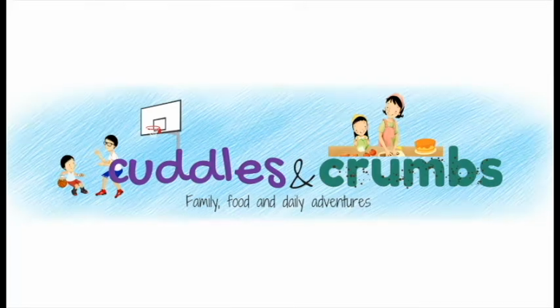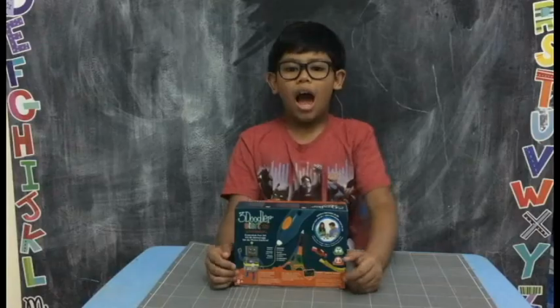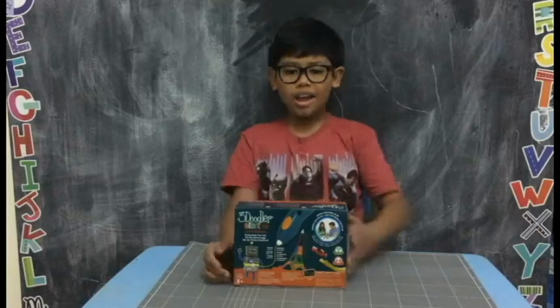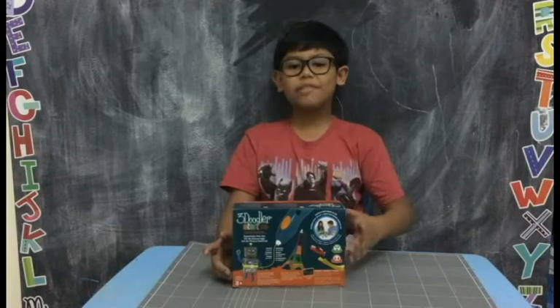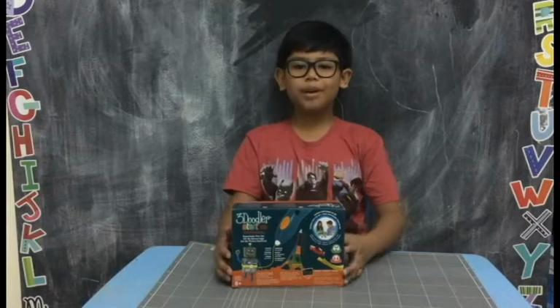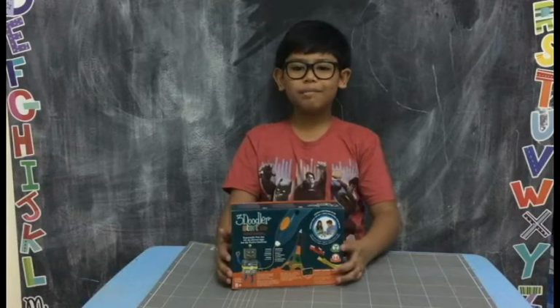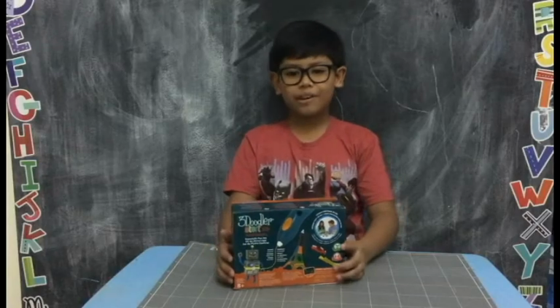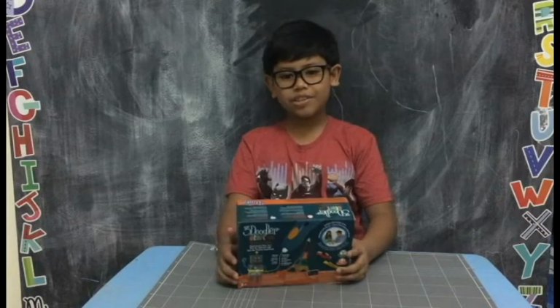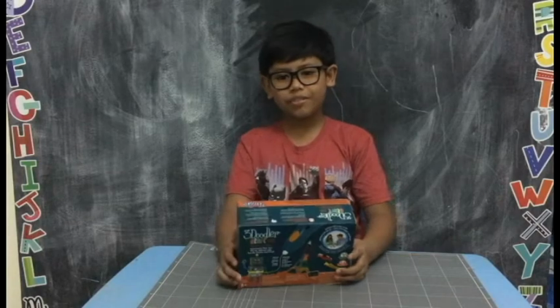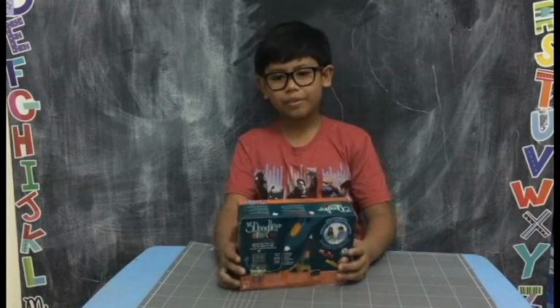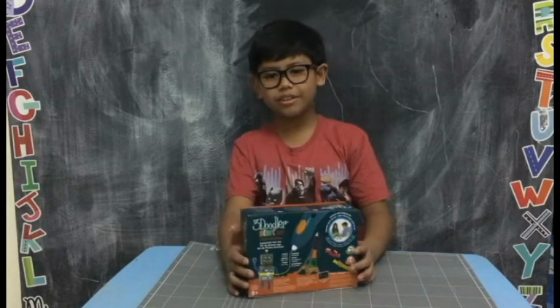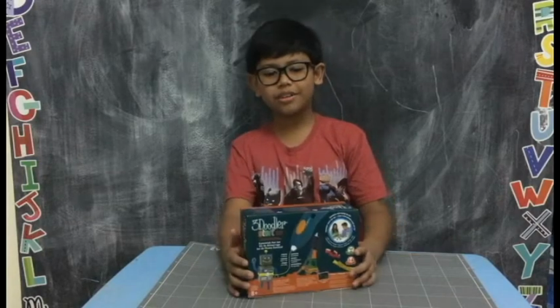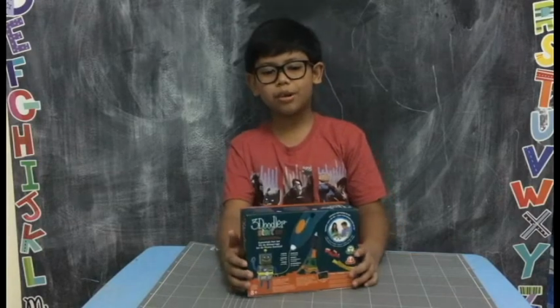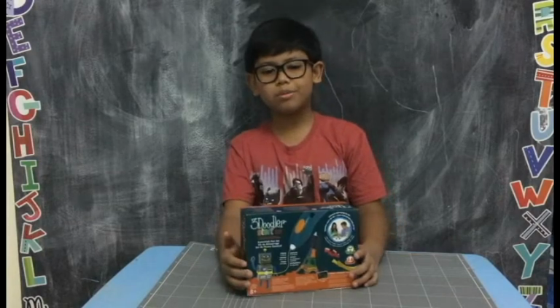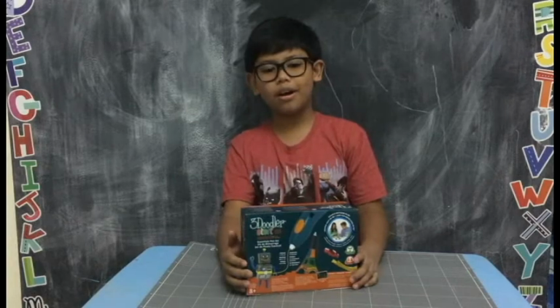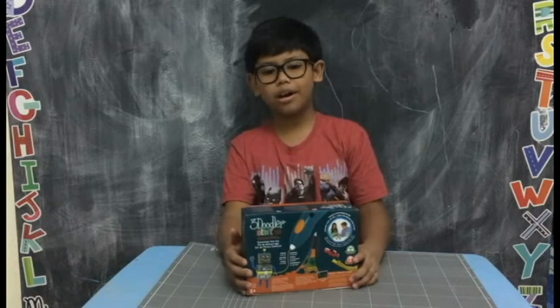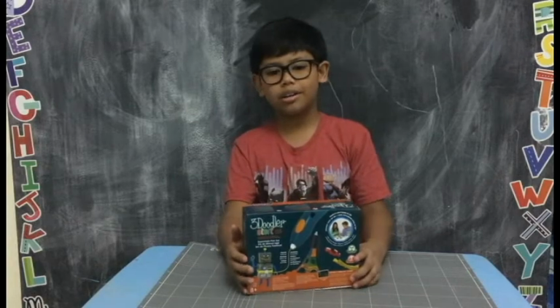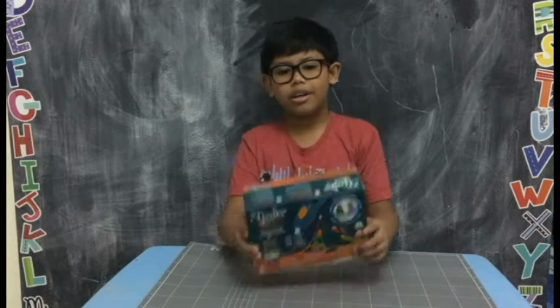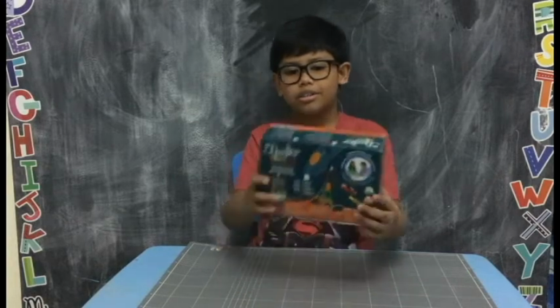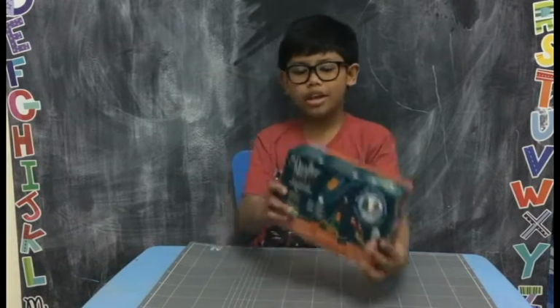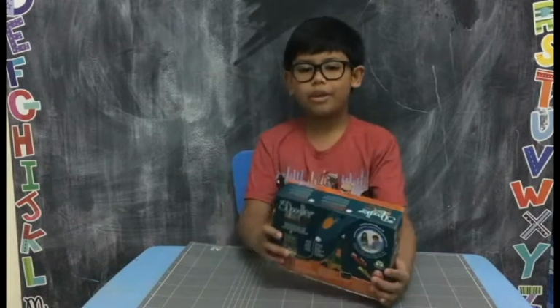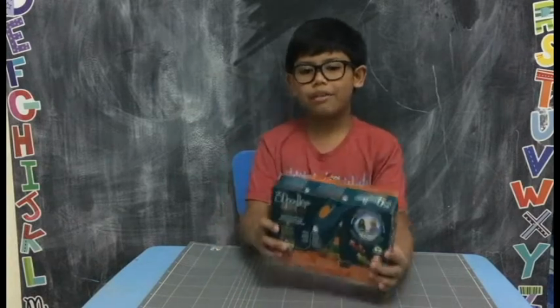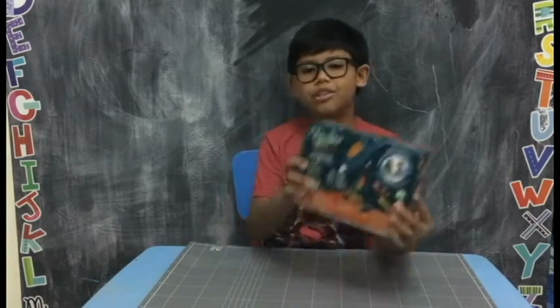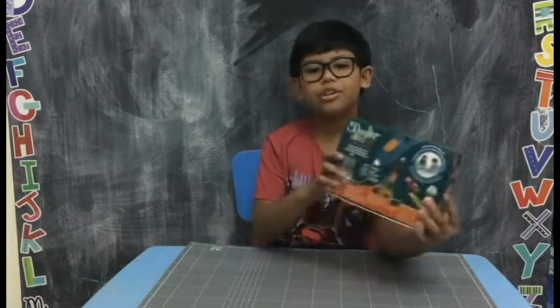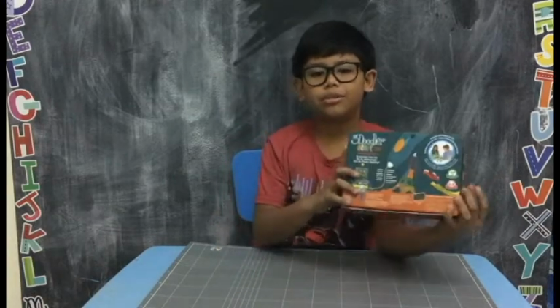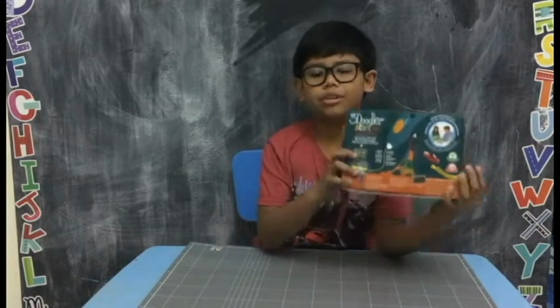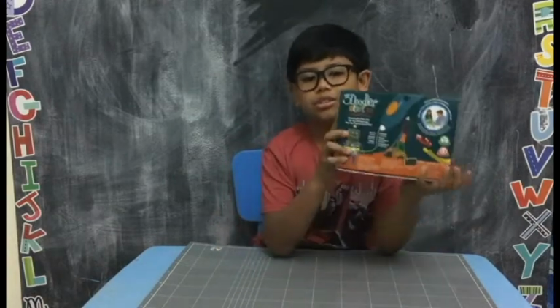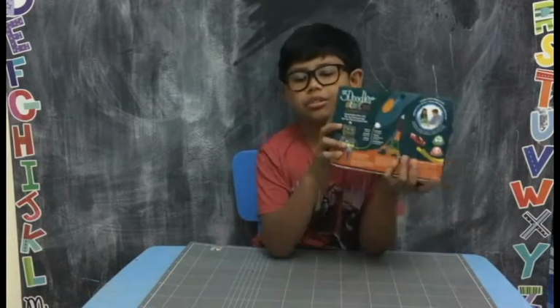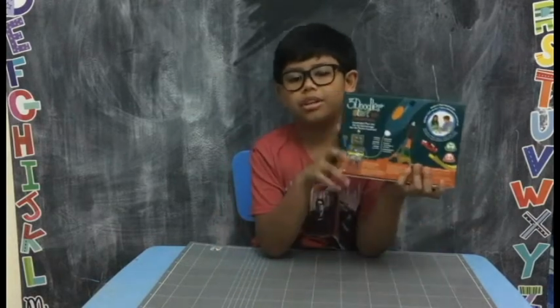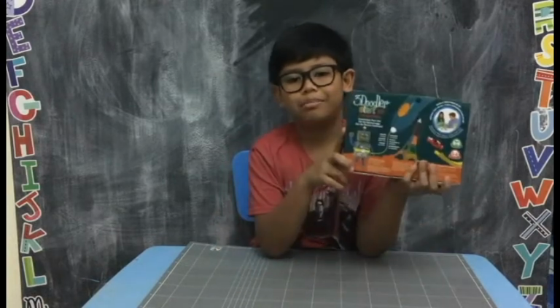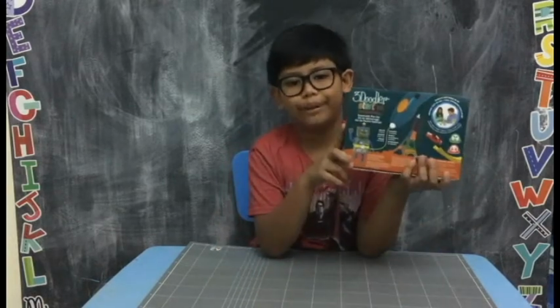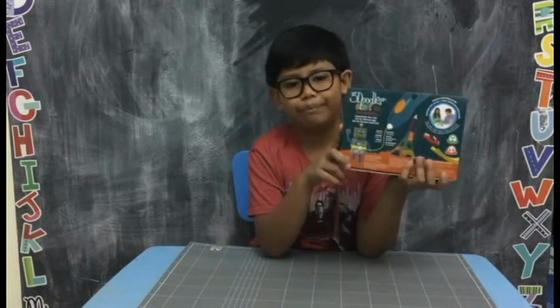Hi everyone! Marcus here from Cuddles and Crumbs Blog. Today we have the 3Doodler Starter Kit Pen.